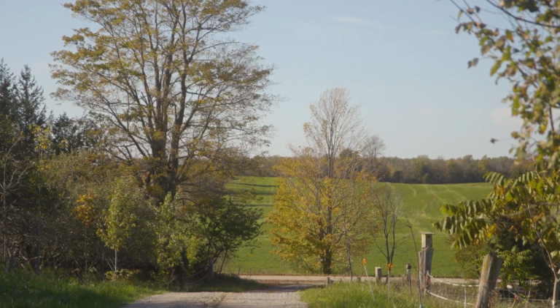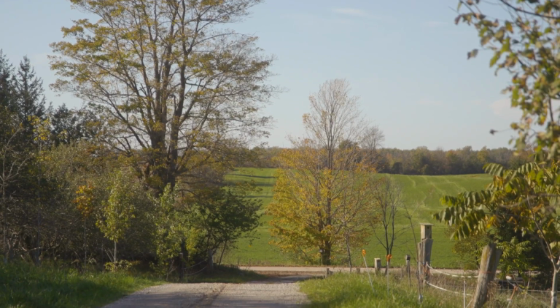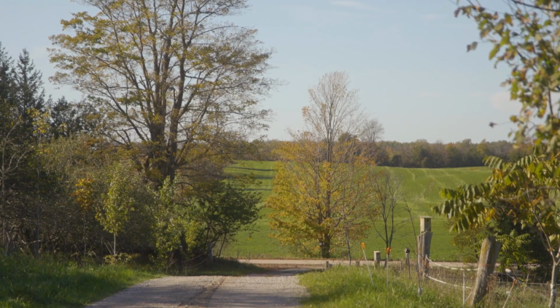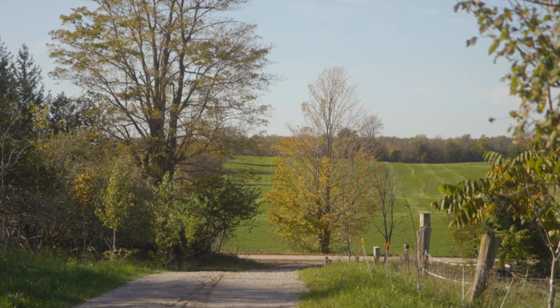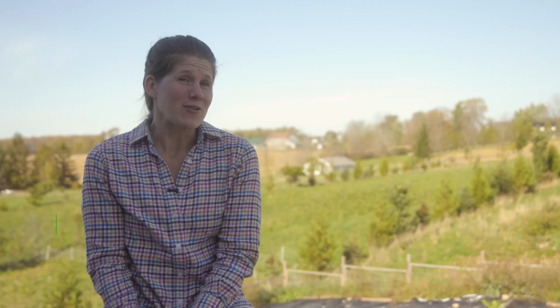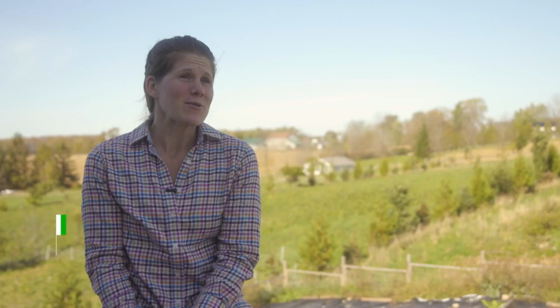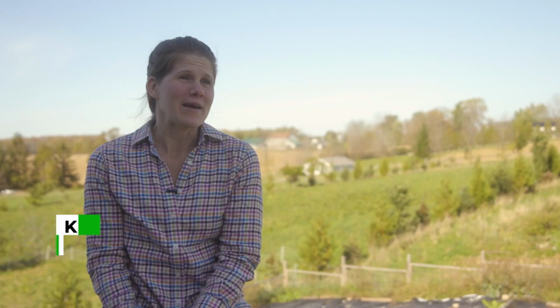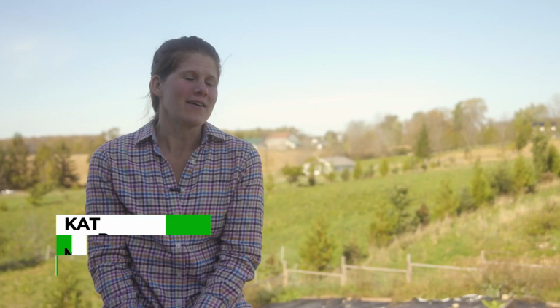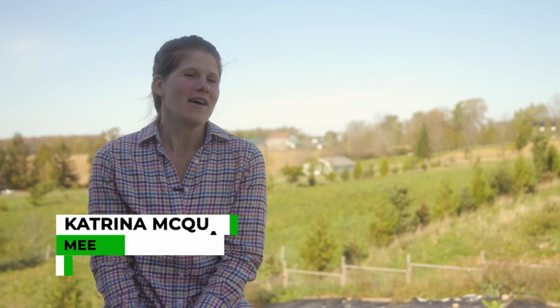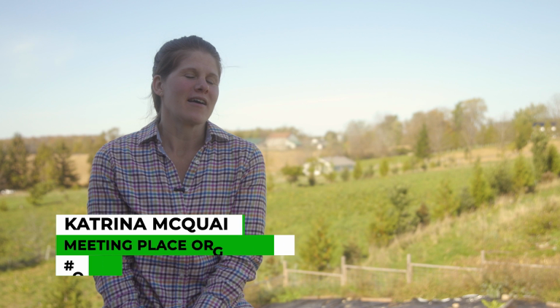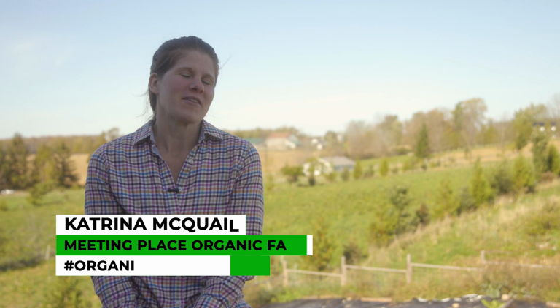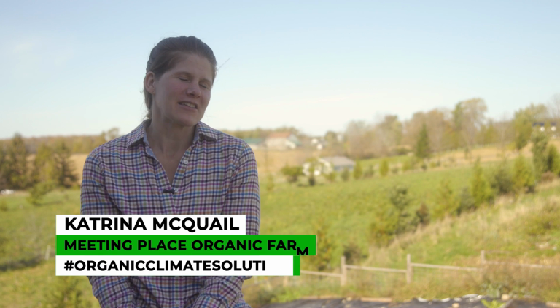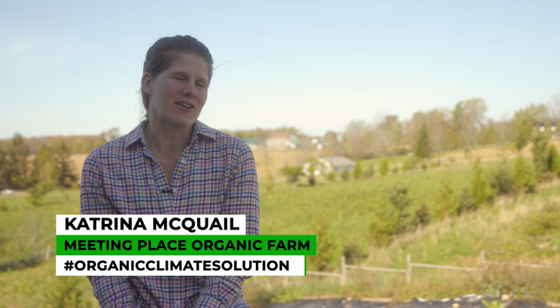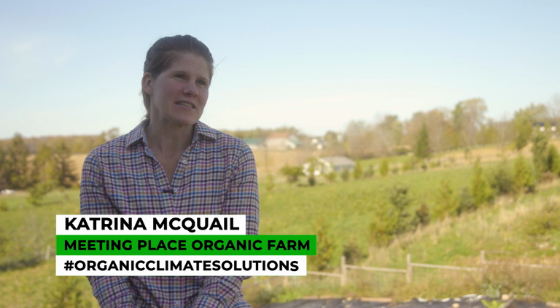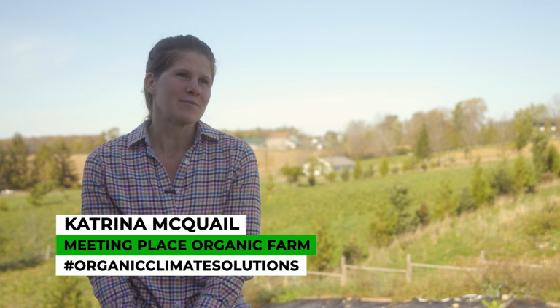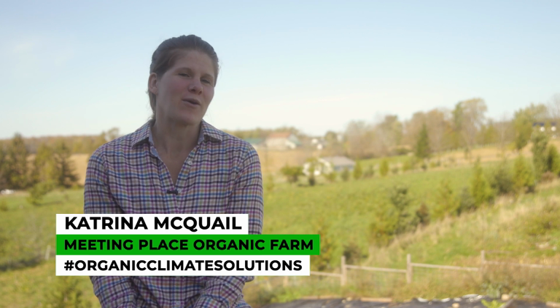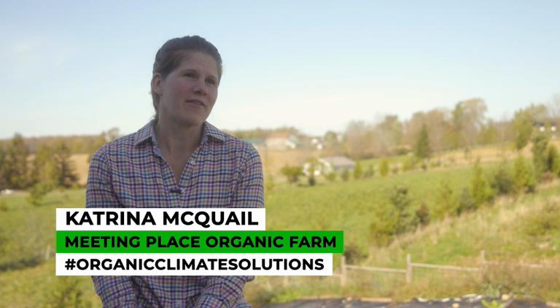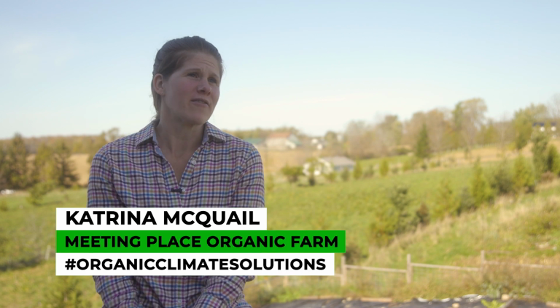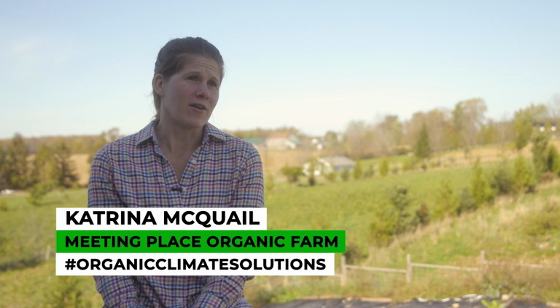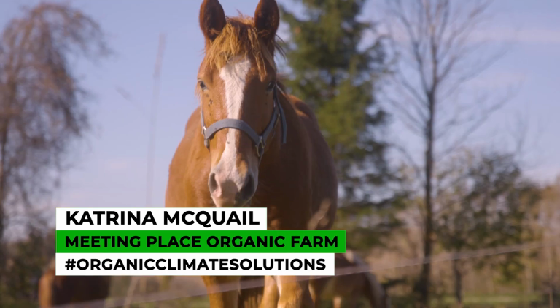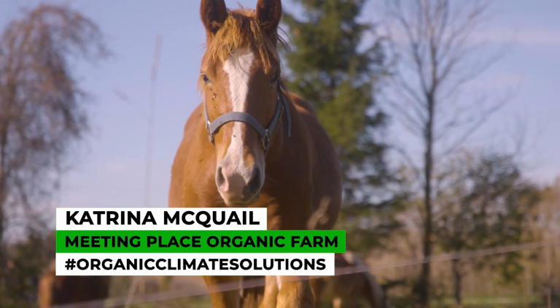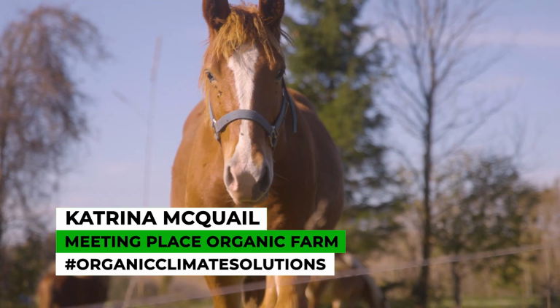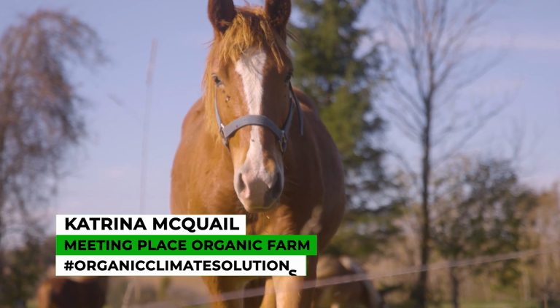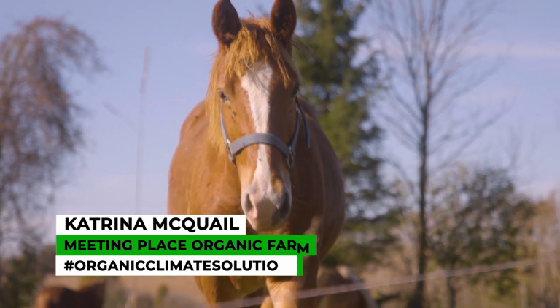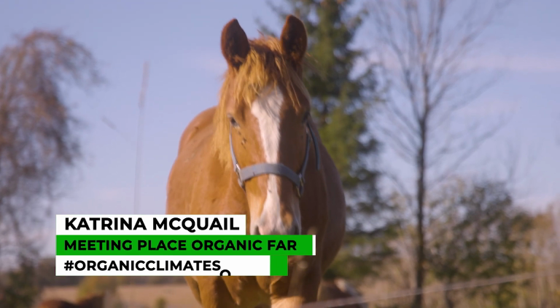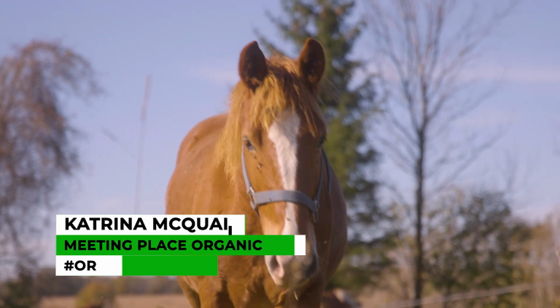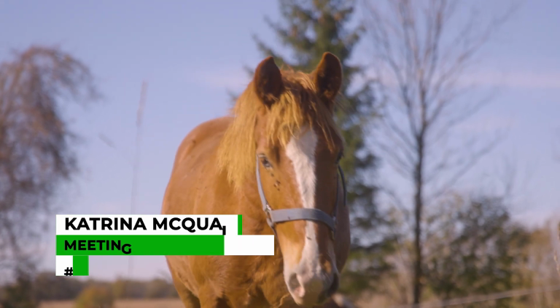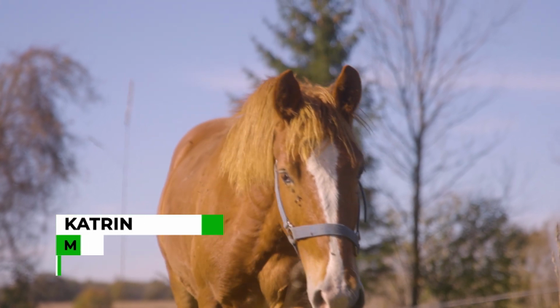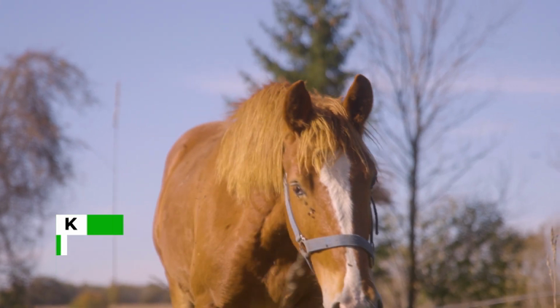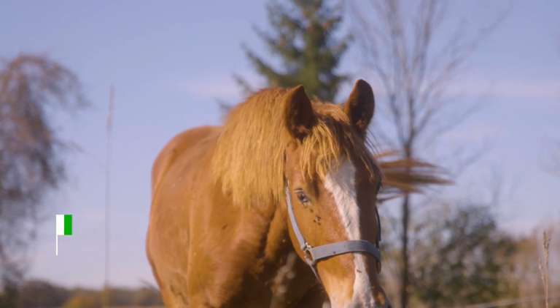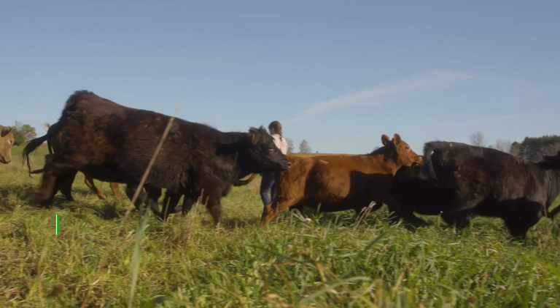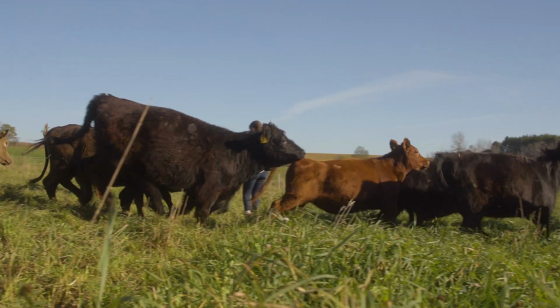My name is Katrina McQuail. I'm the second generation McQuail on the farm and livestock is our primary business.